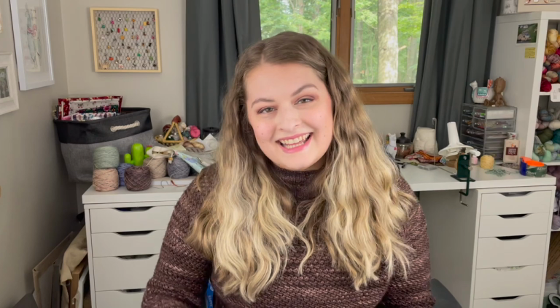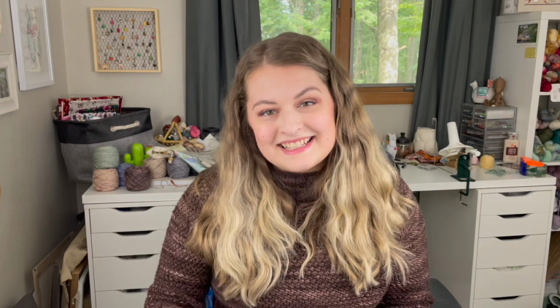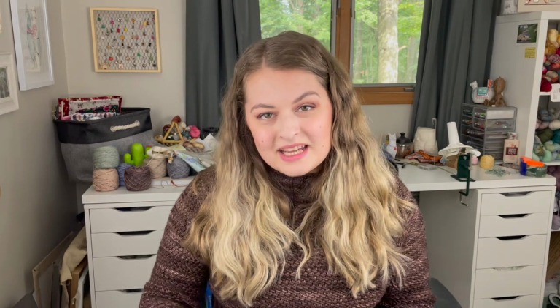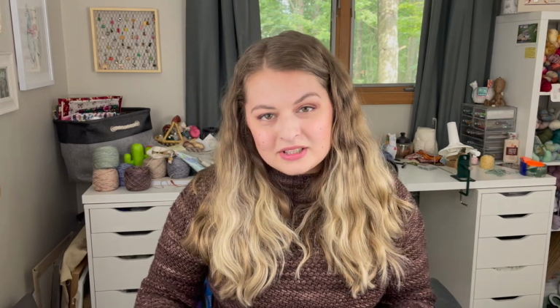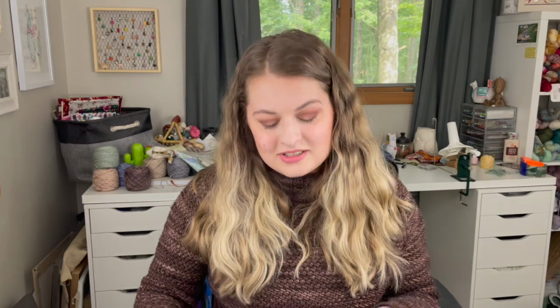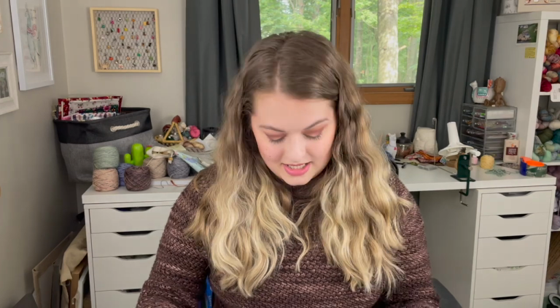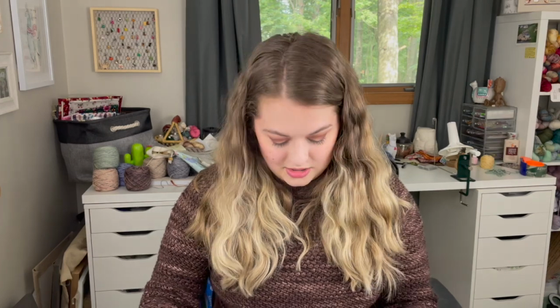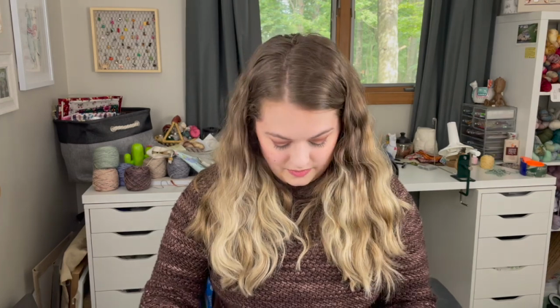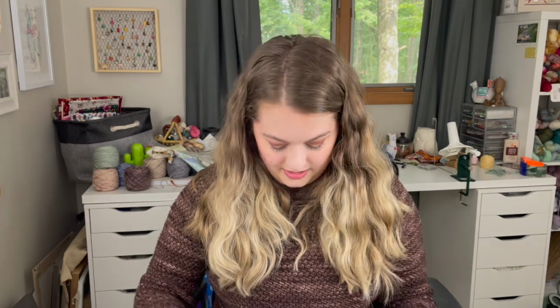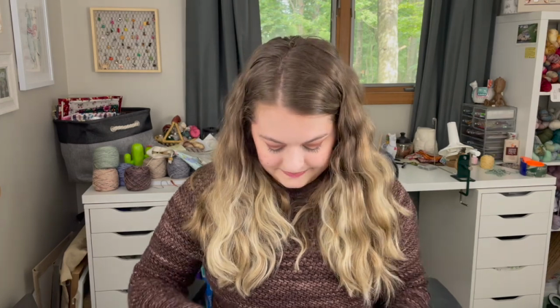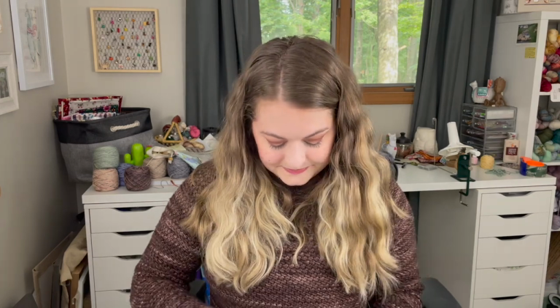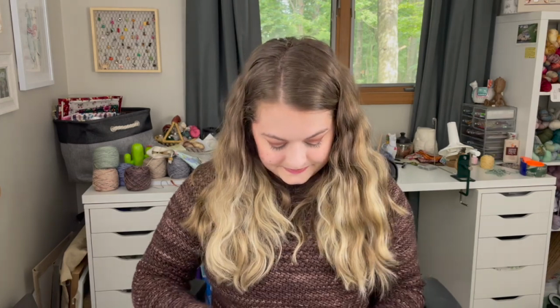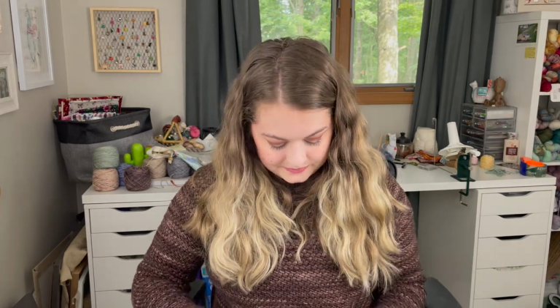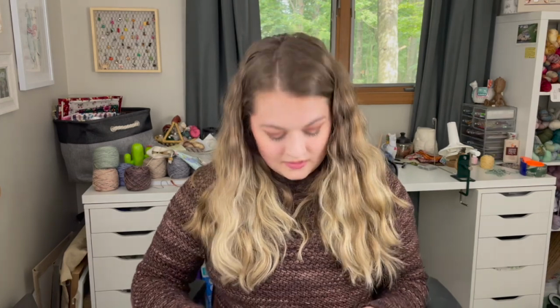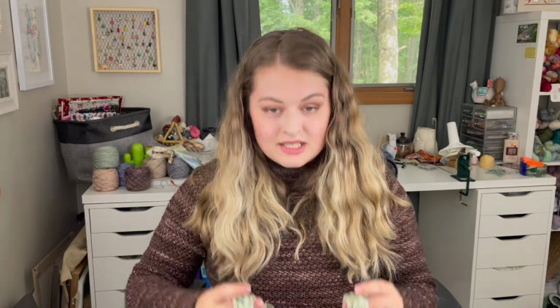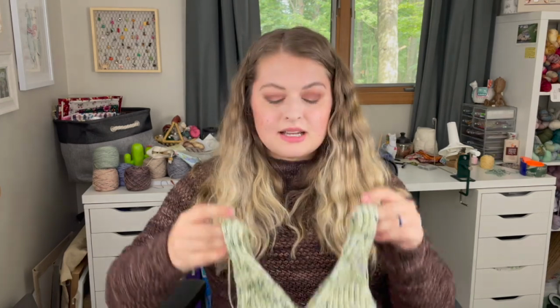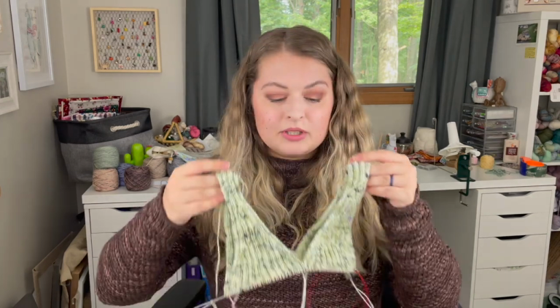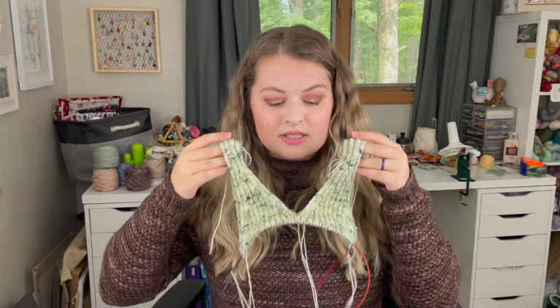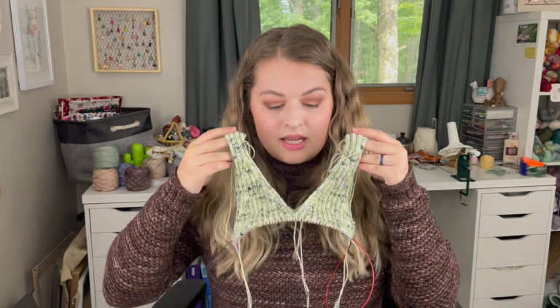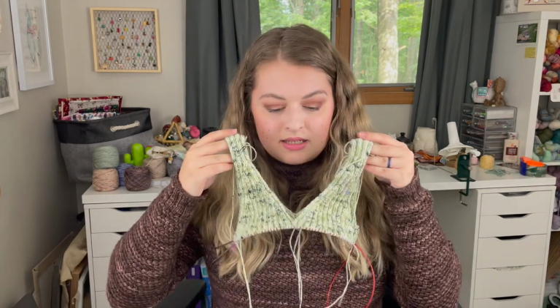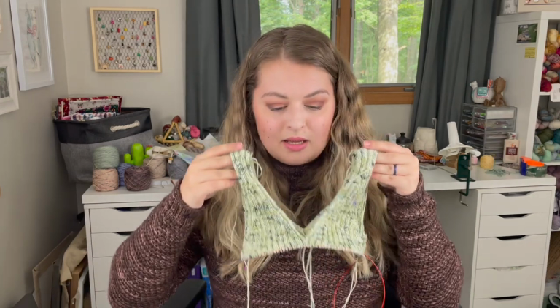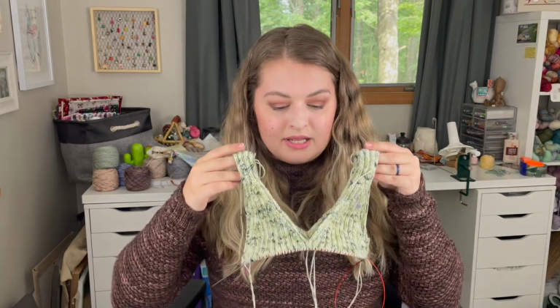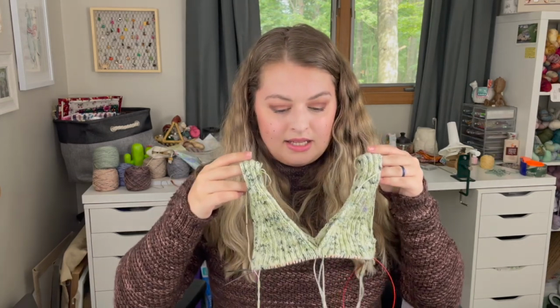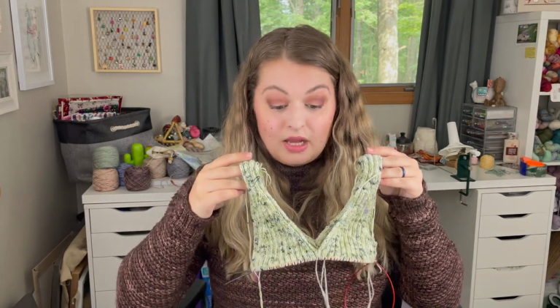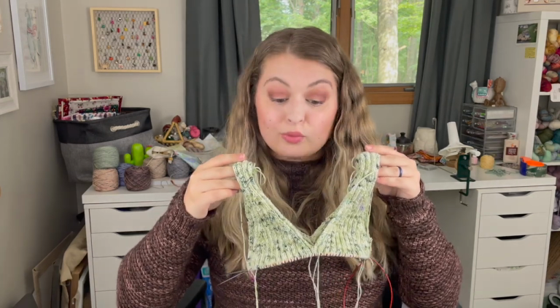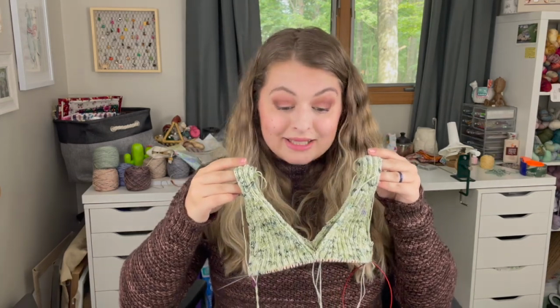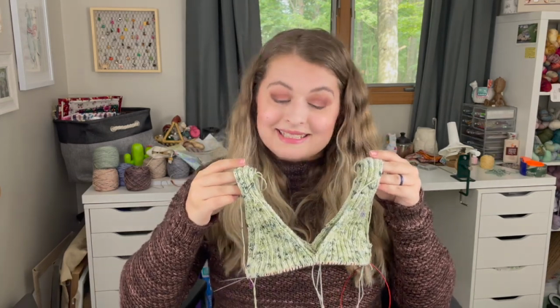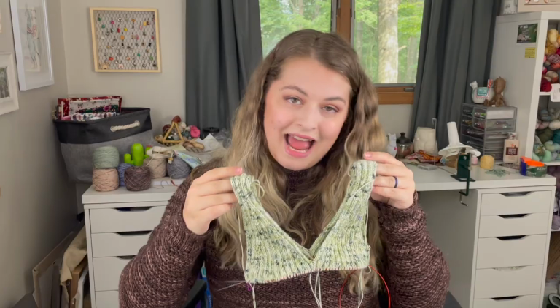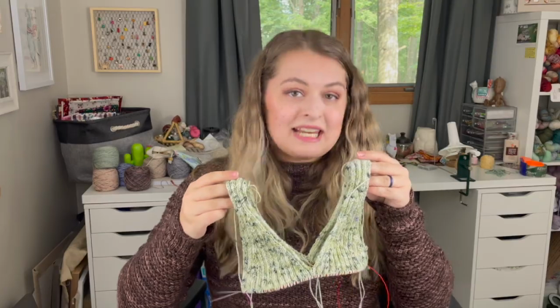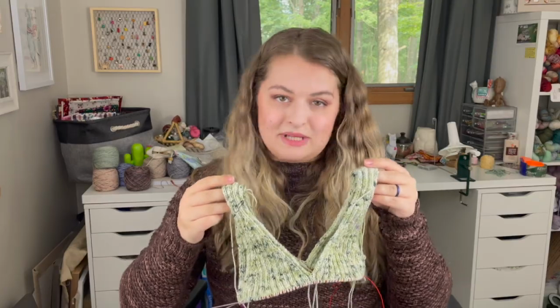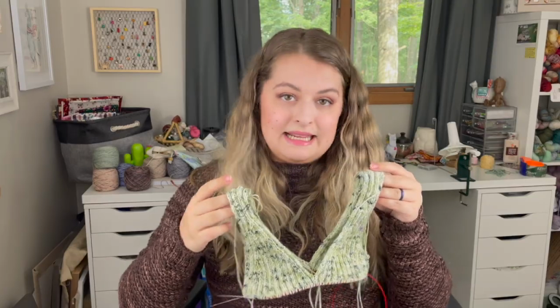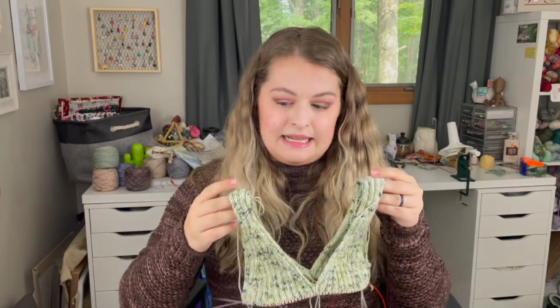Last time it looked like underwear, this time it looks like a bikini — a really tiny bikini.